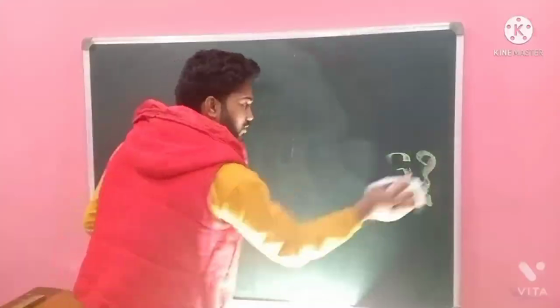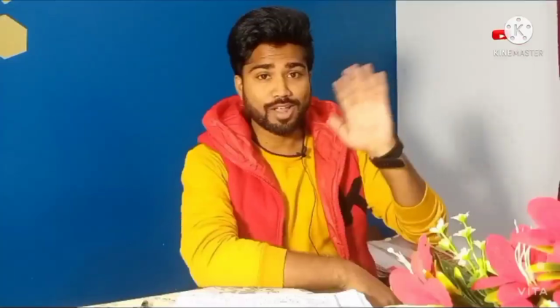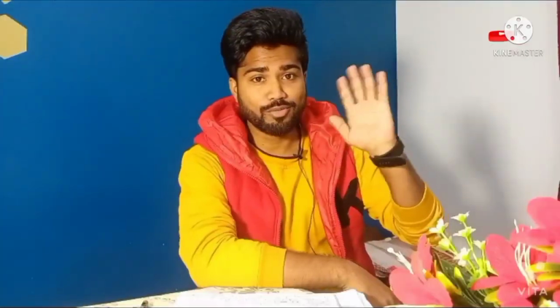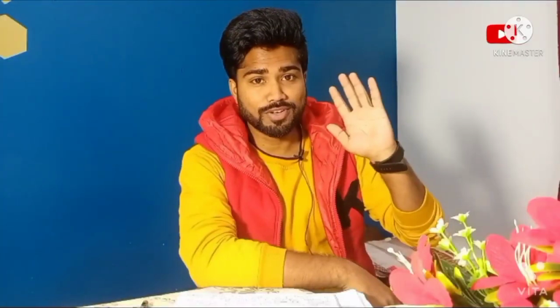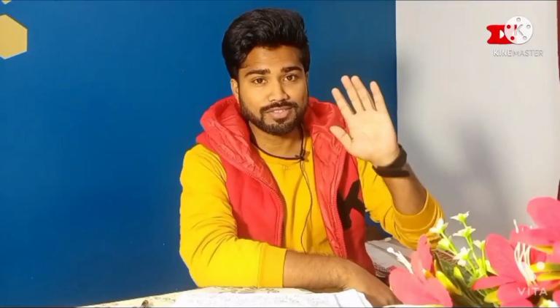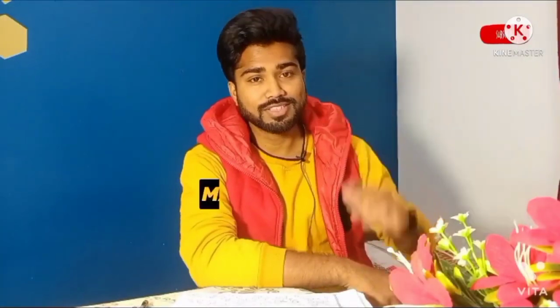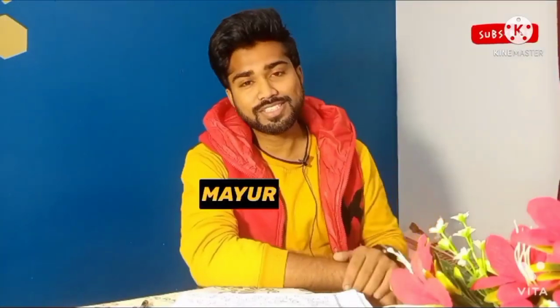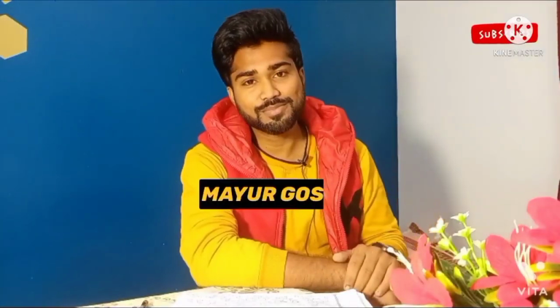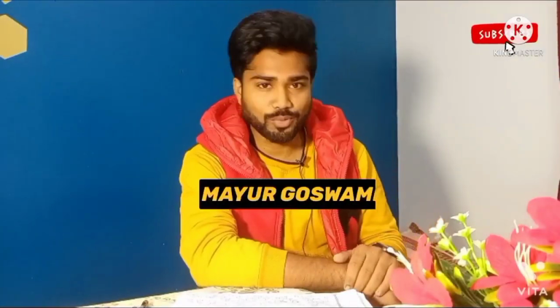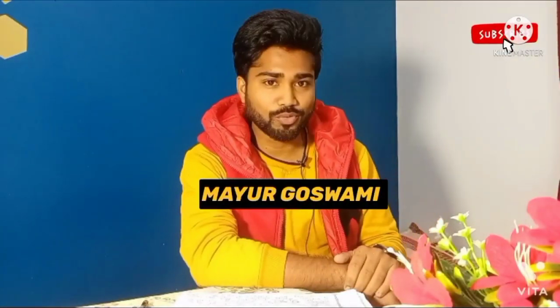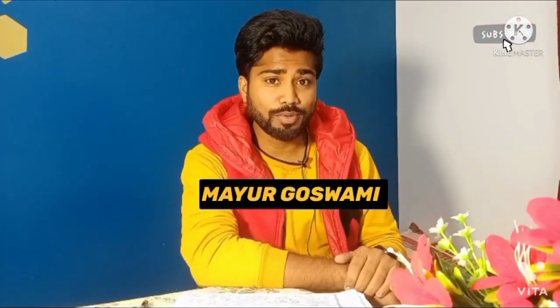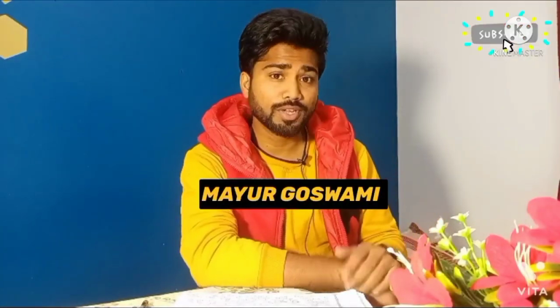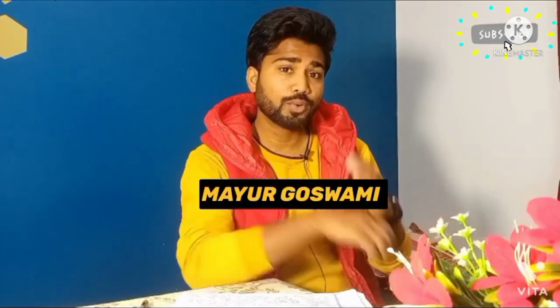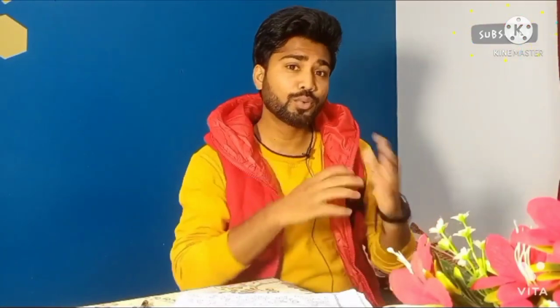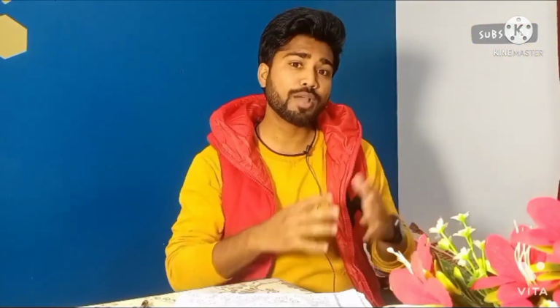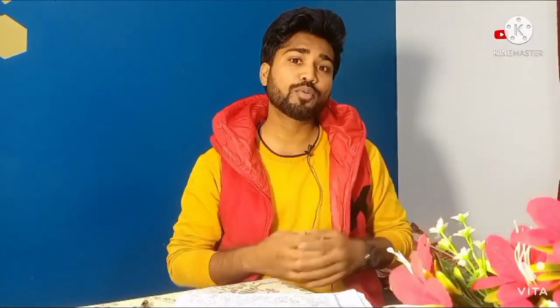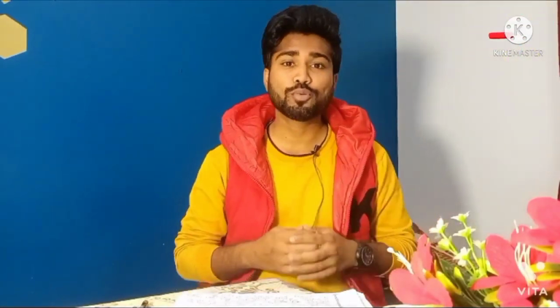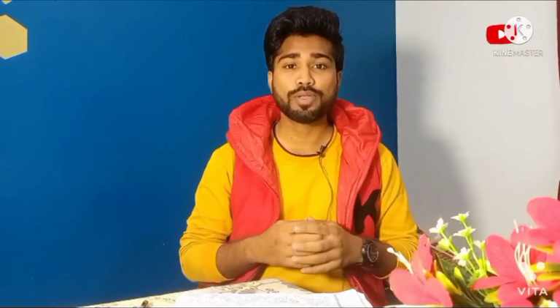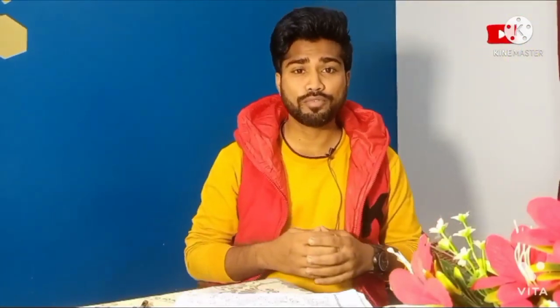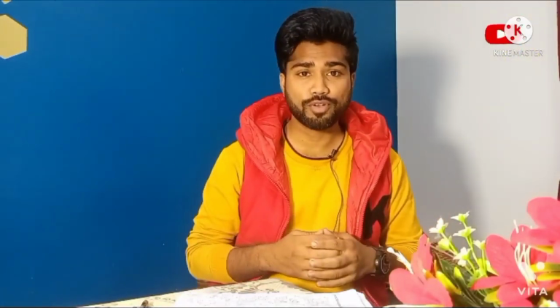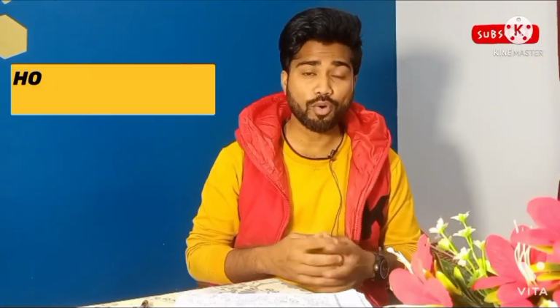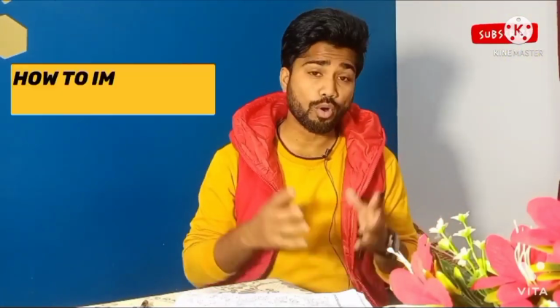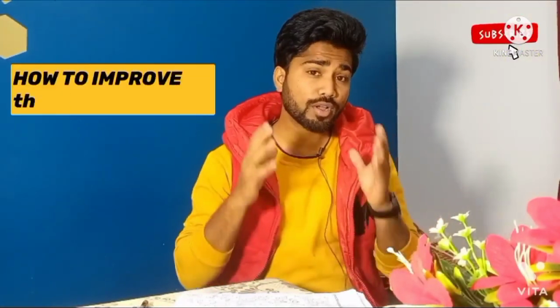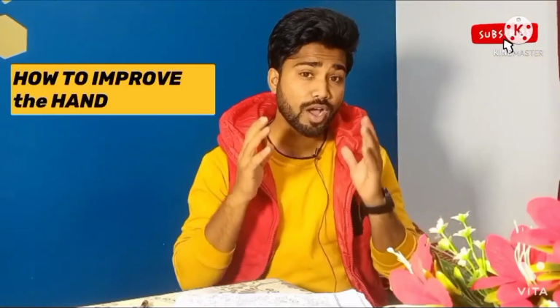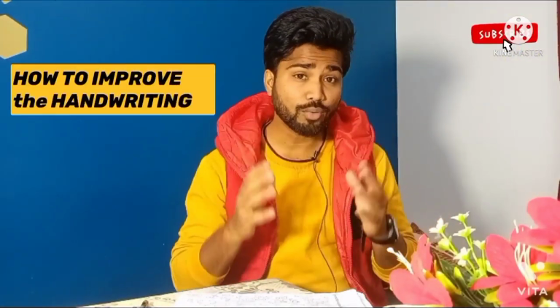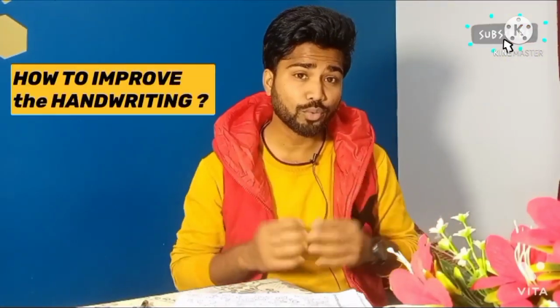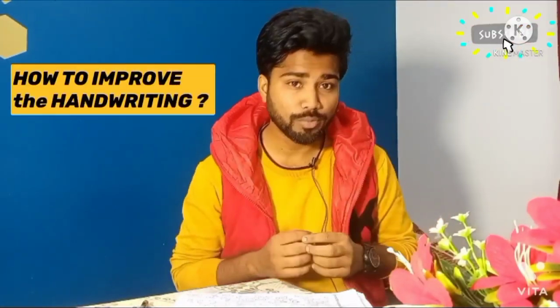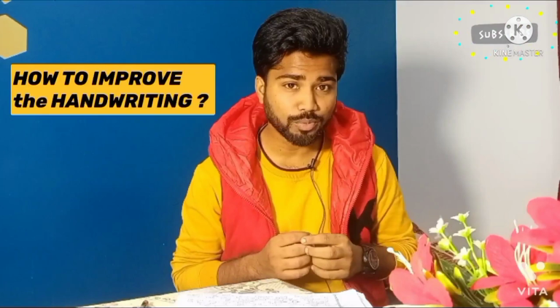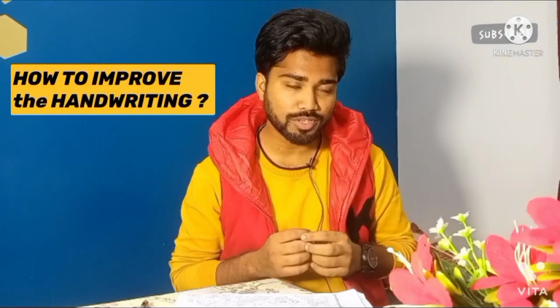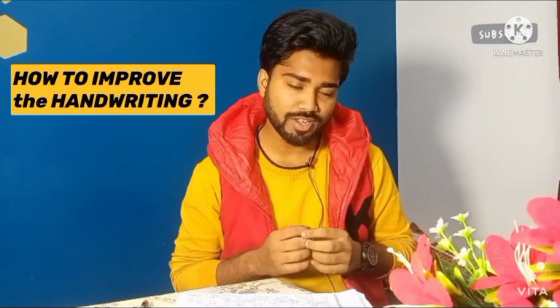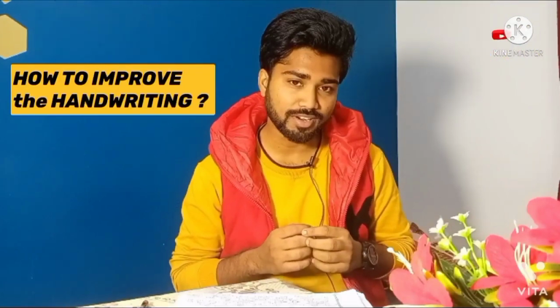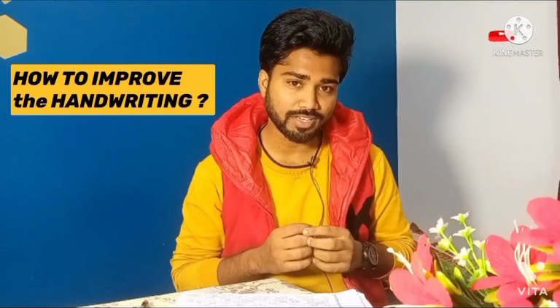Hello everyone, this is Mahvil Goswami. Today I am going to make a video on how to improve handwriting.